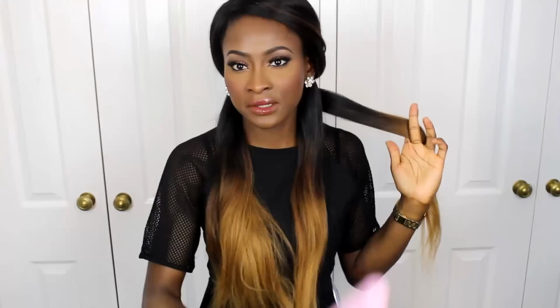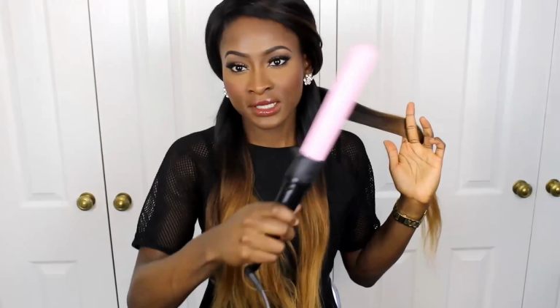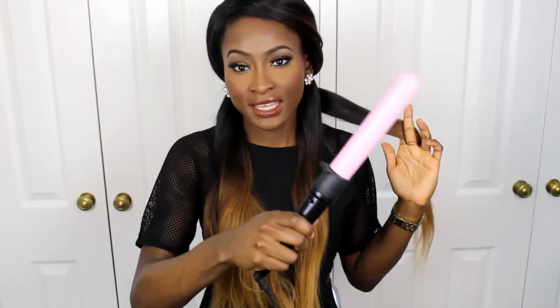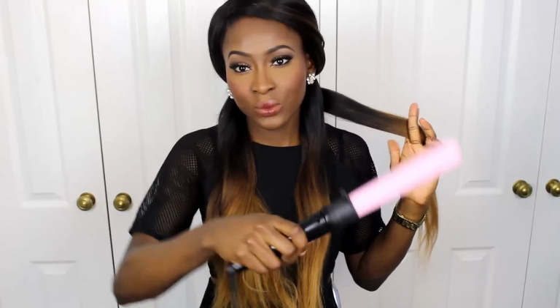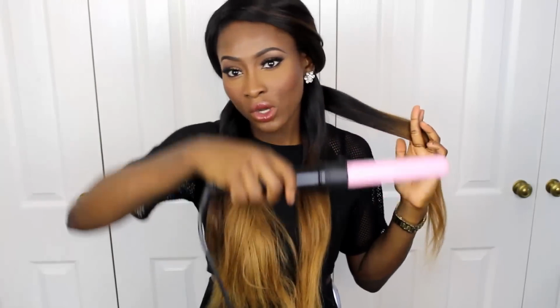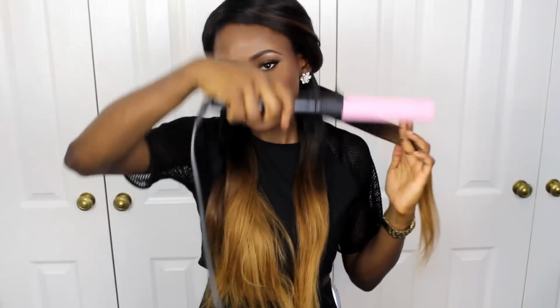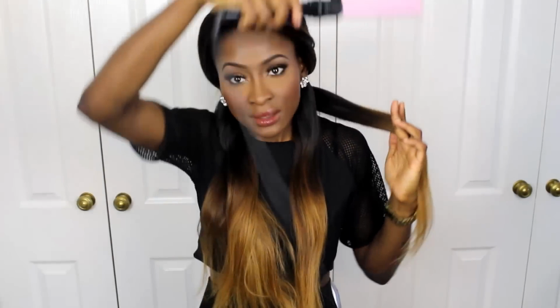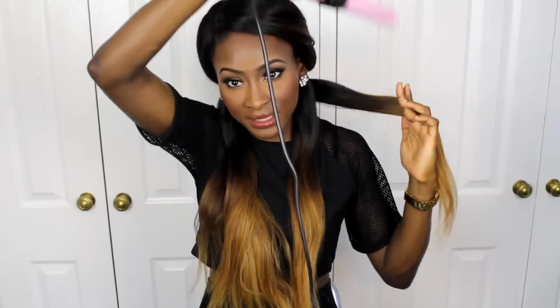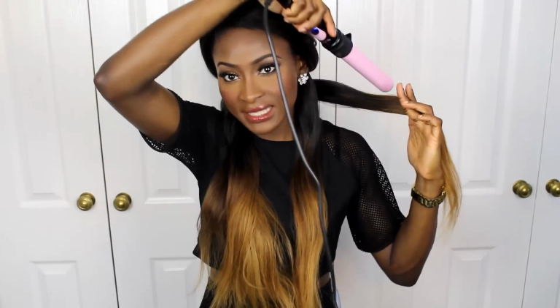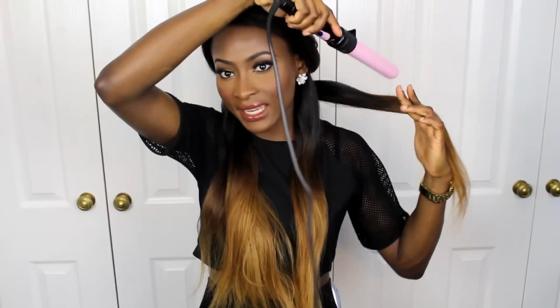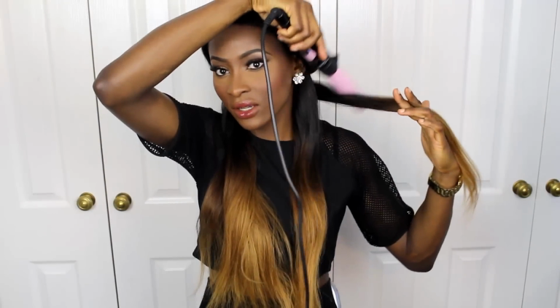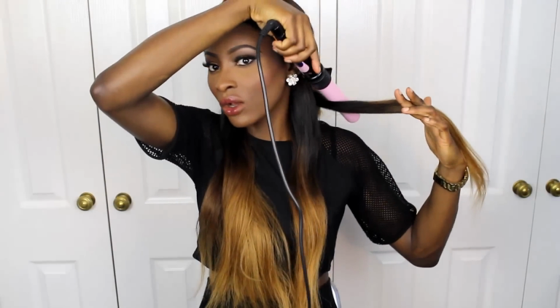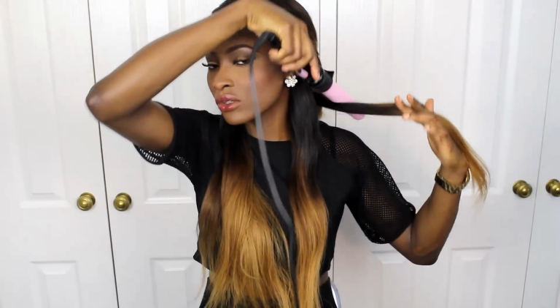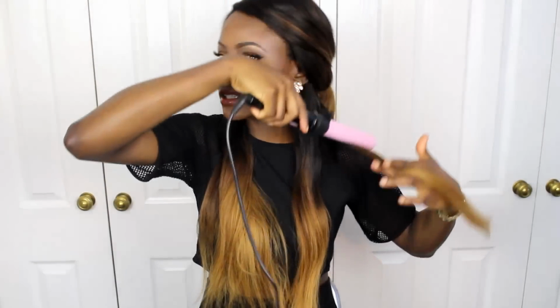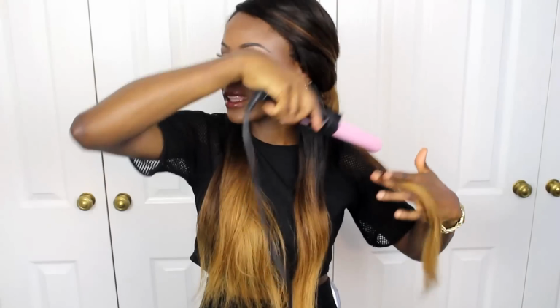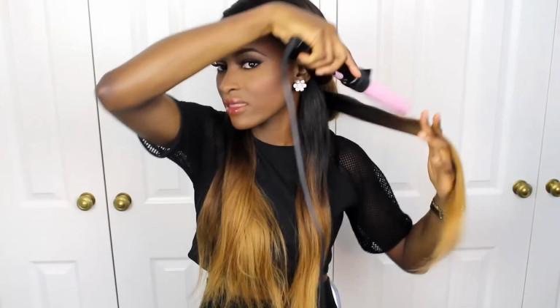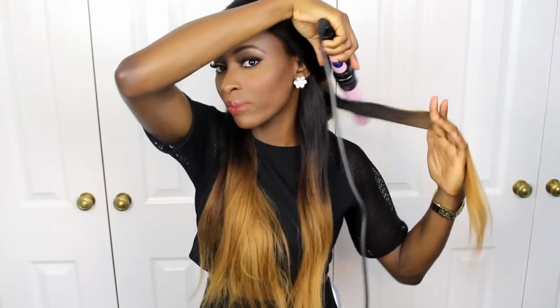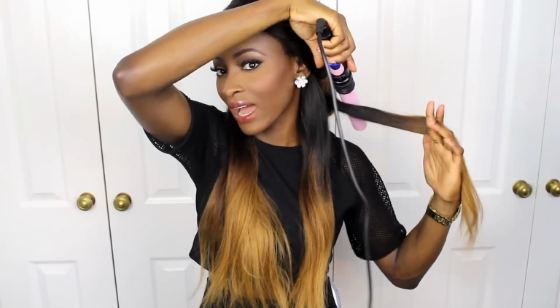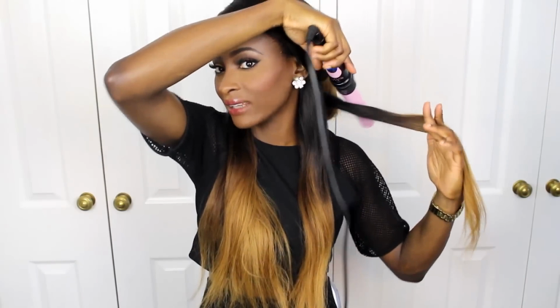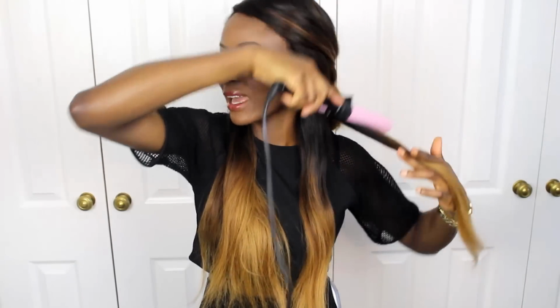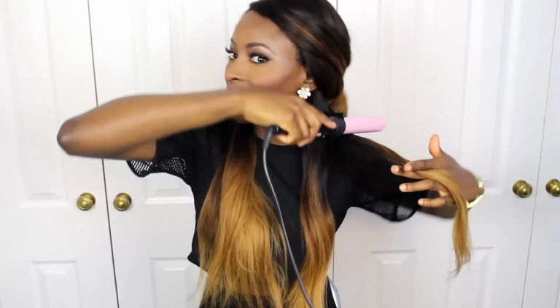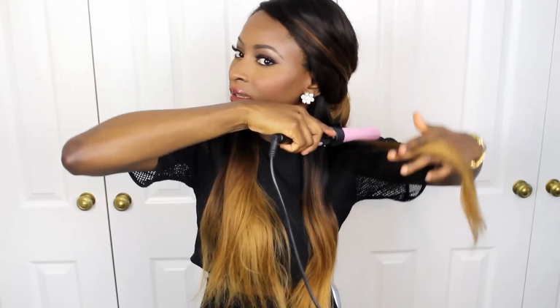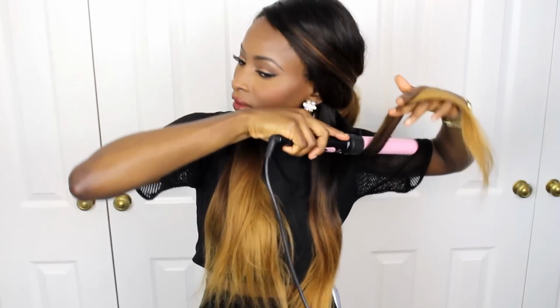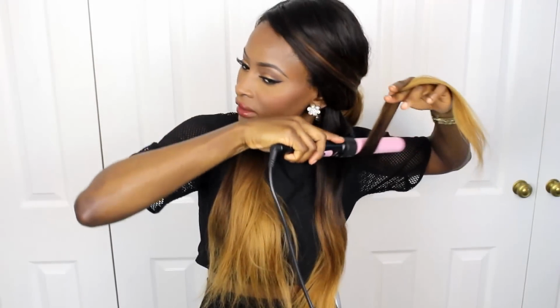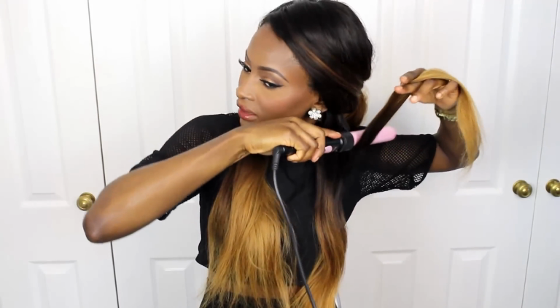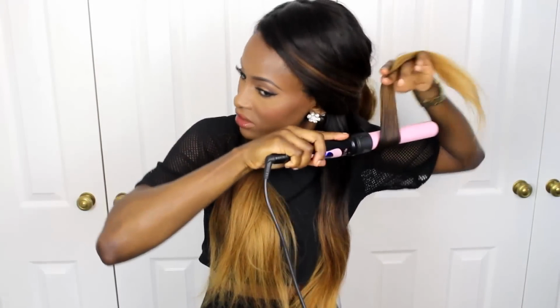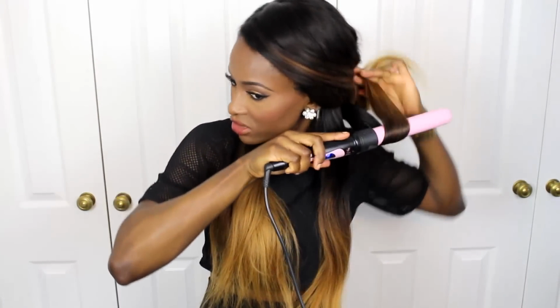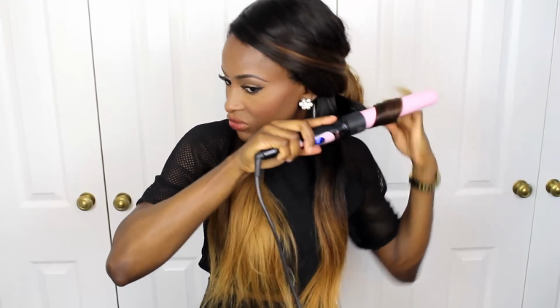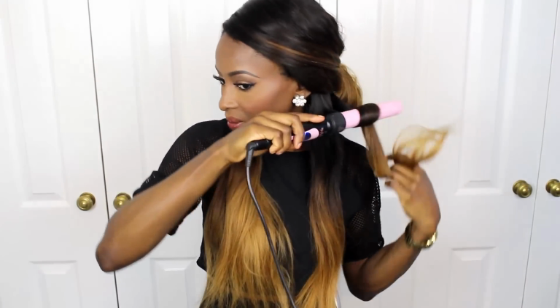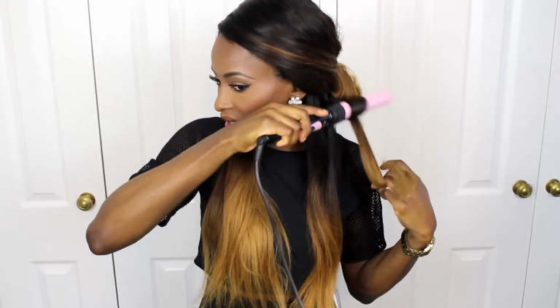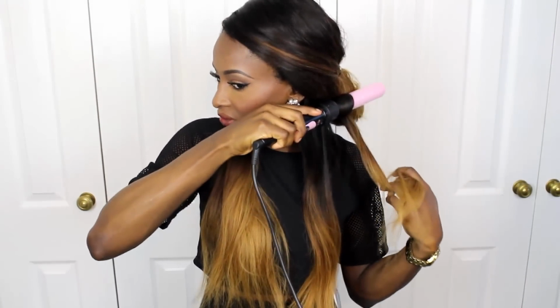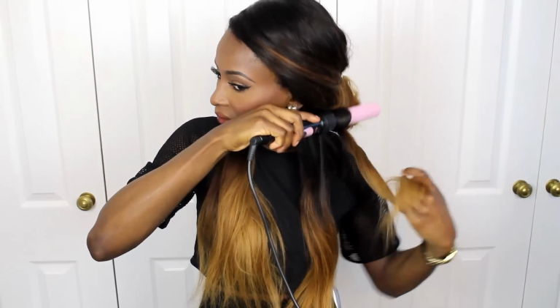Taking the wand, placing it underneath or behind the hair and just wrapping it round.